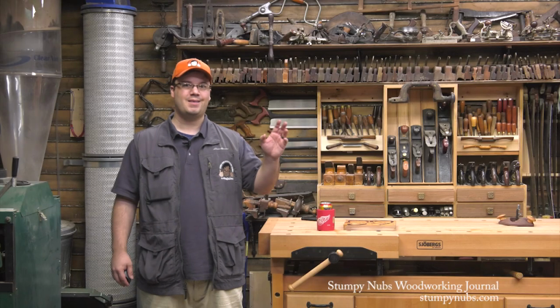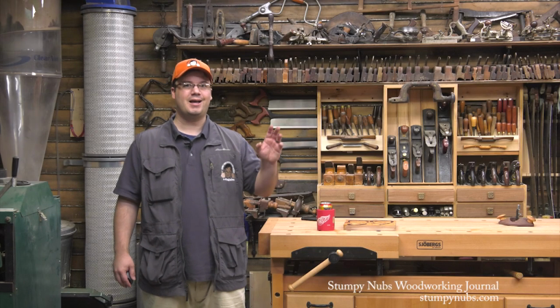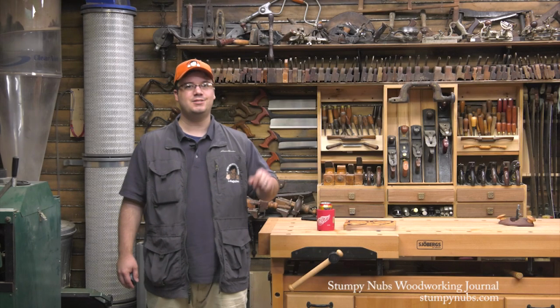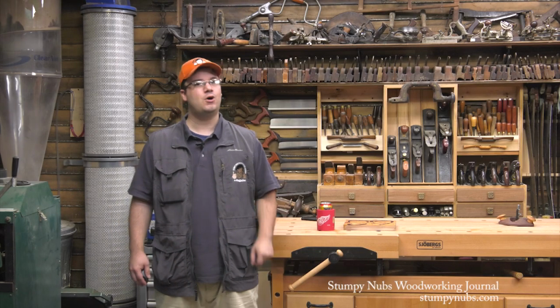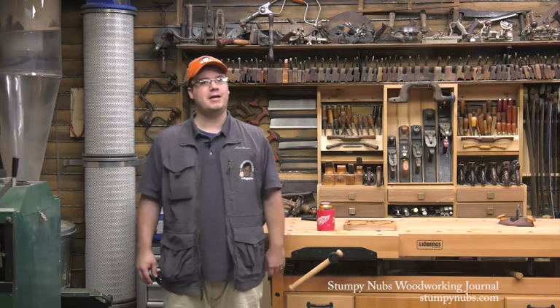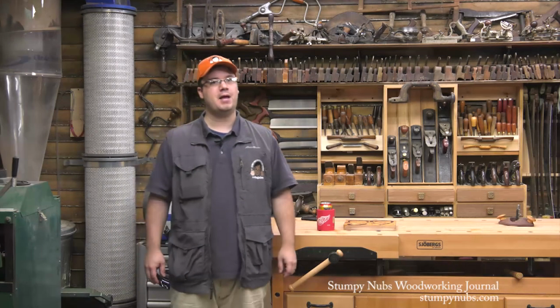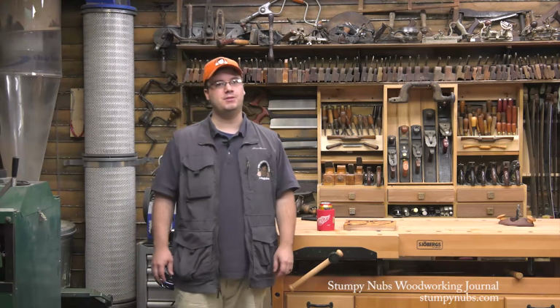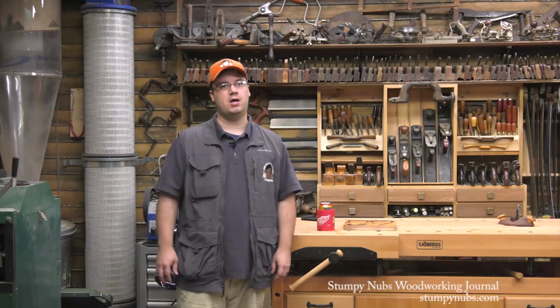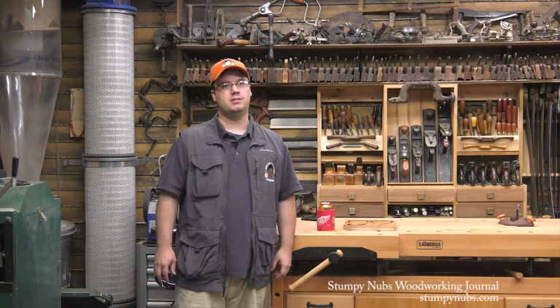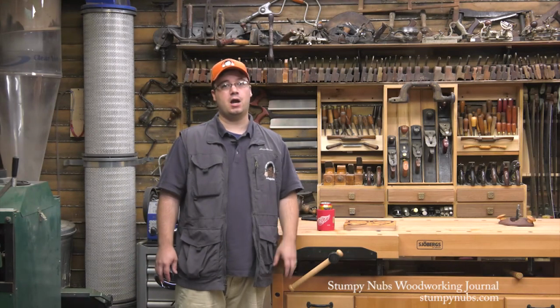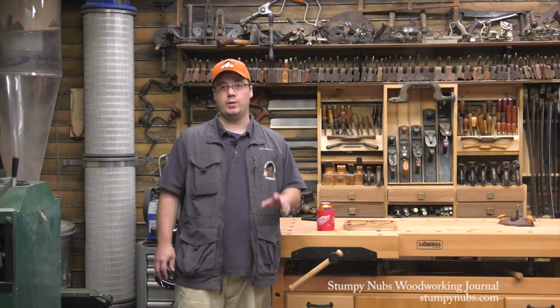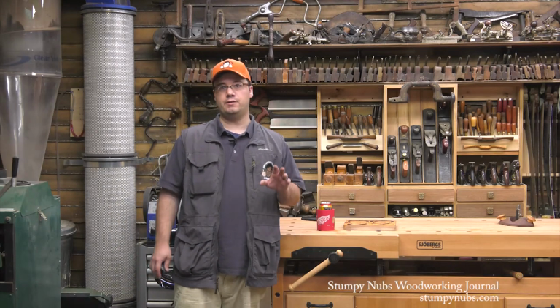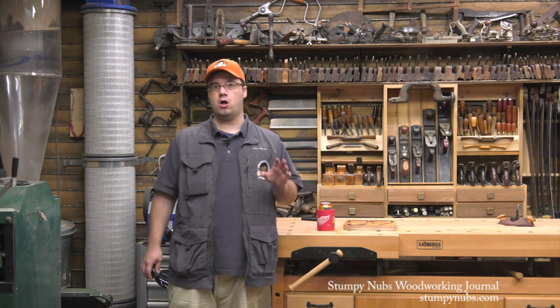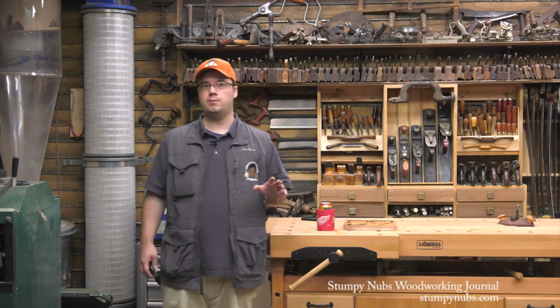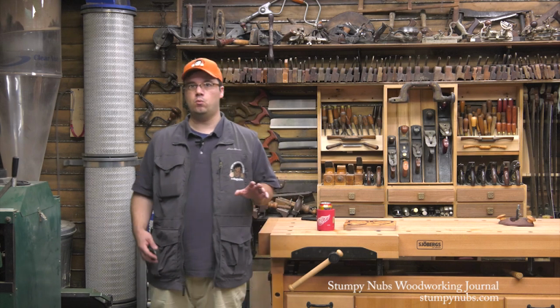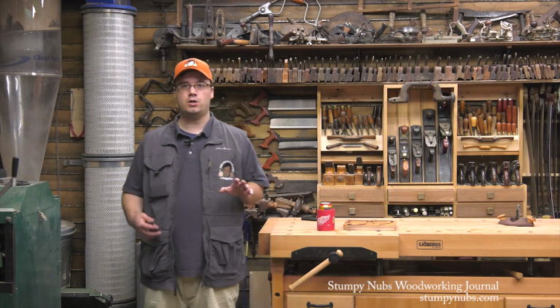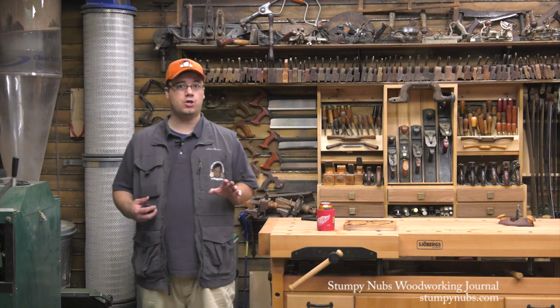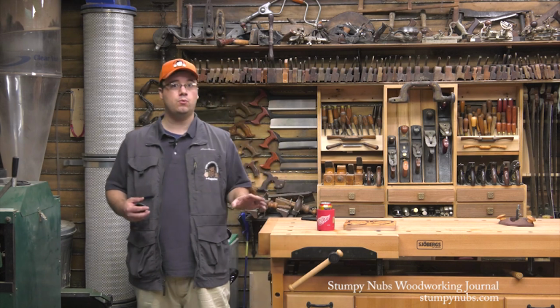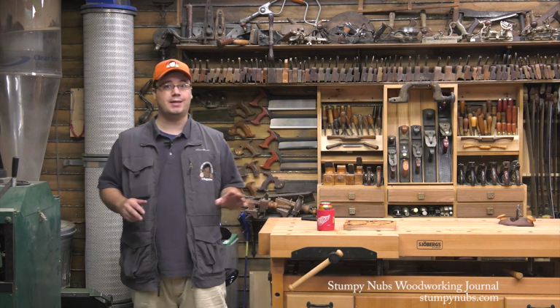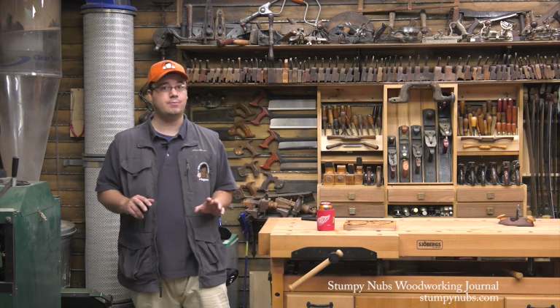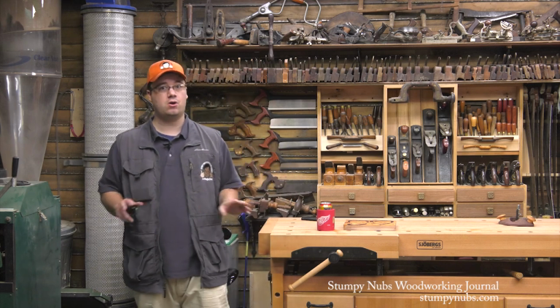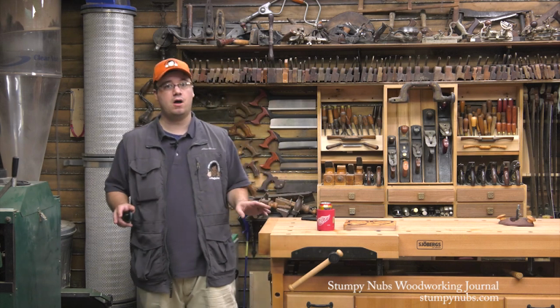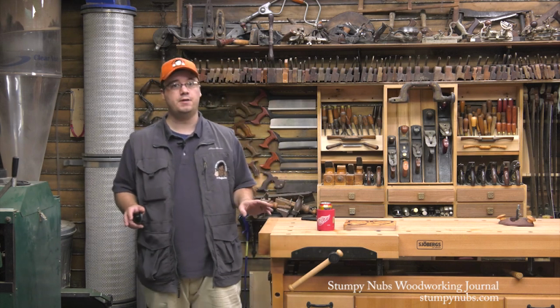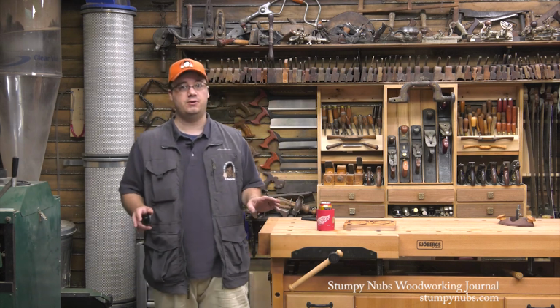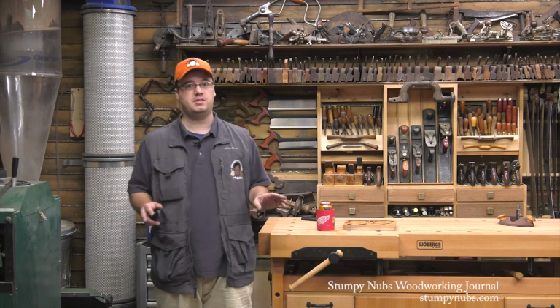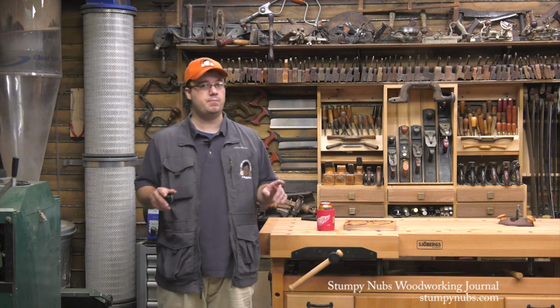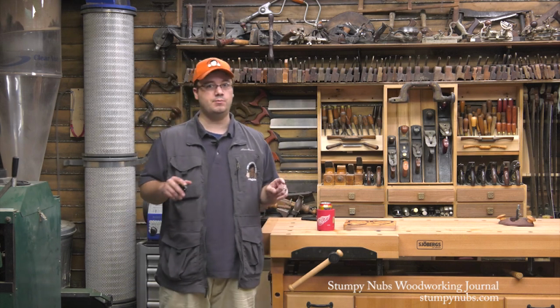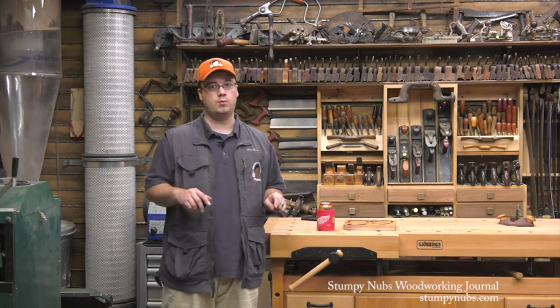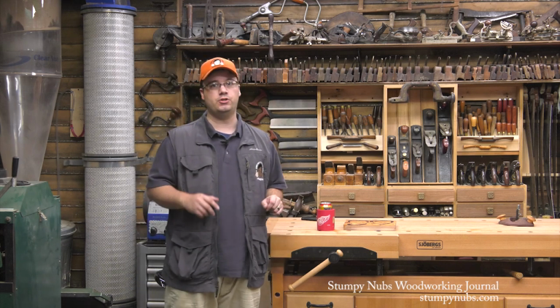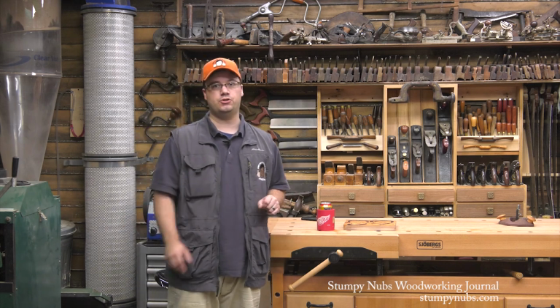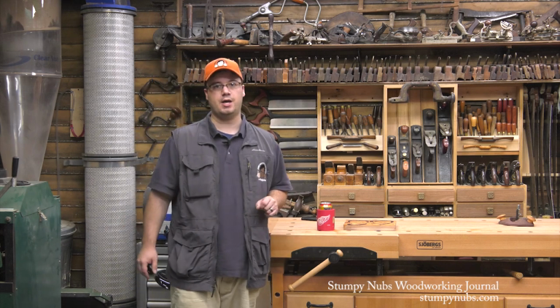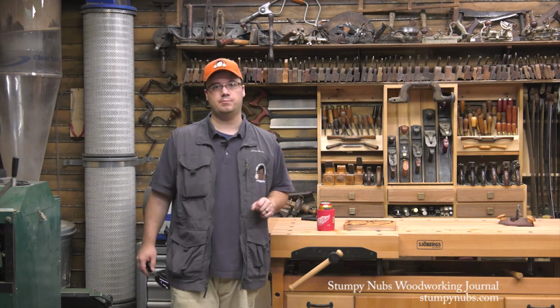Hi guys, welcome back to Behind the Sawdust, our weekly vlog about what goes on when the cameras are off here in the Stumpy Nubs Woodworking Journal shops.